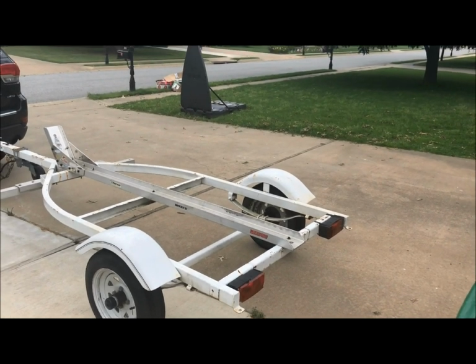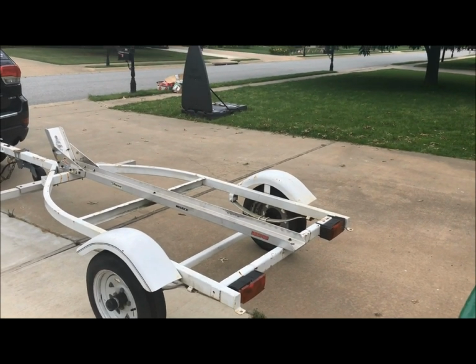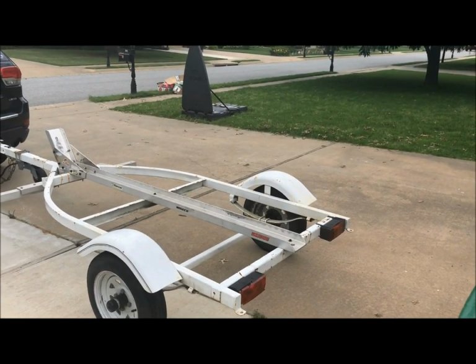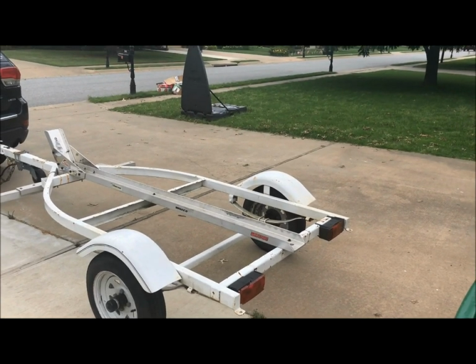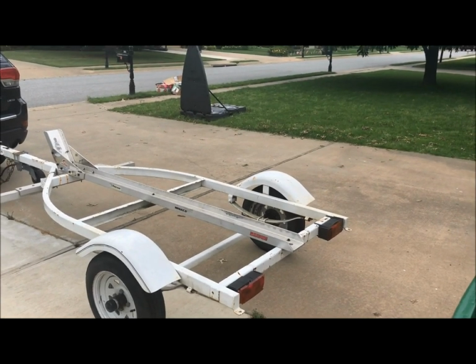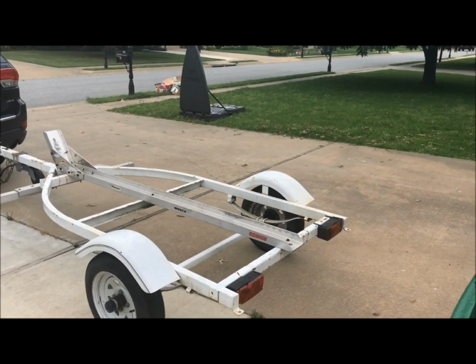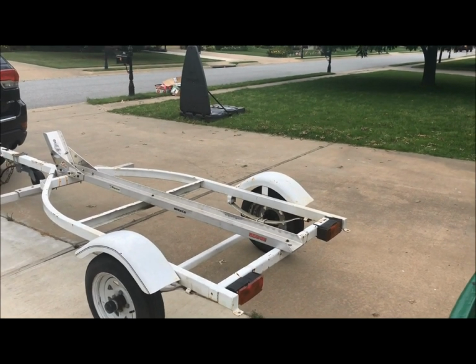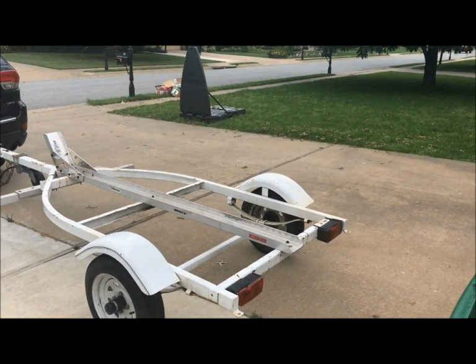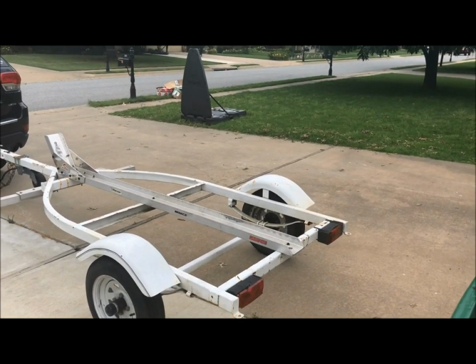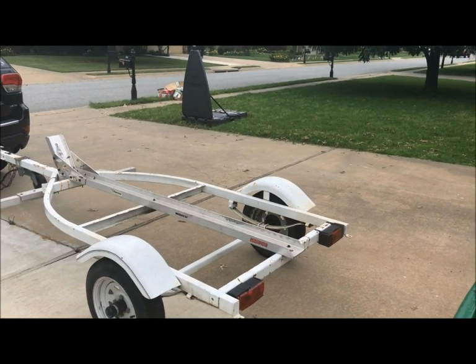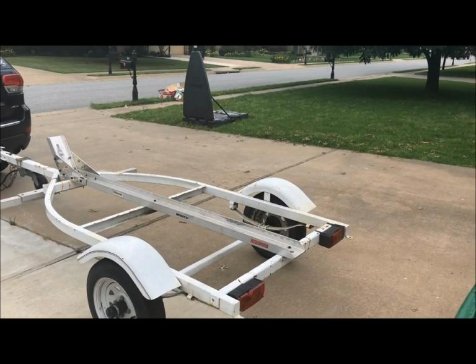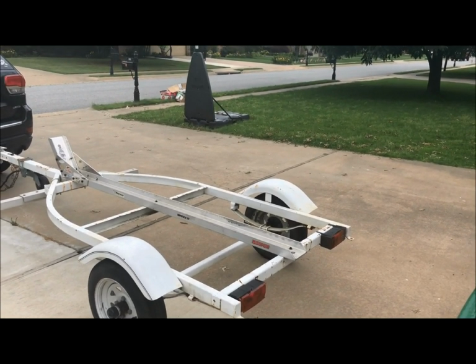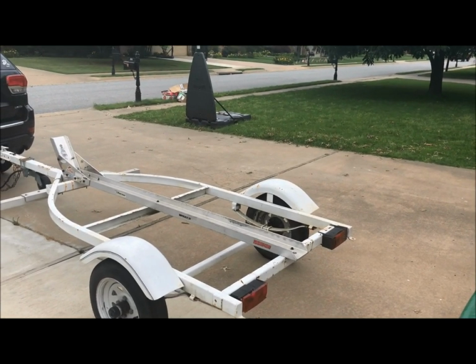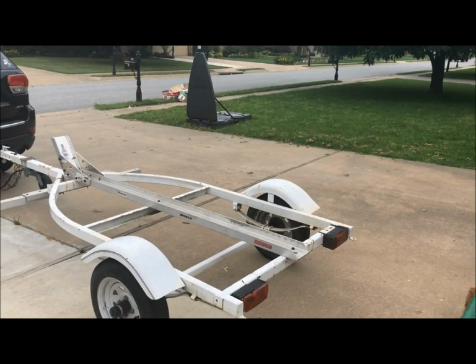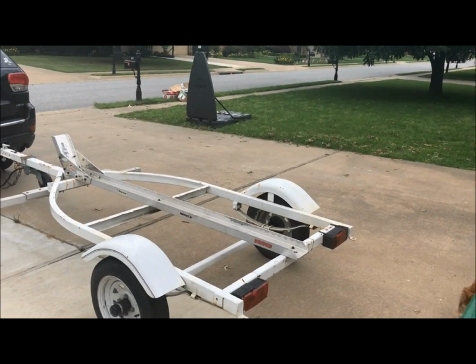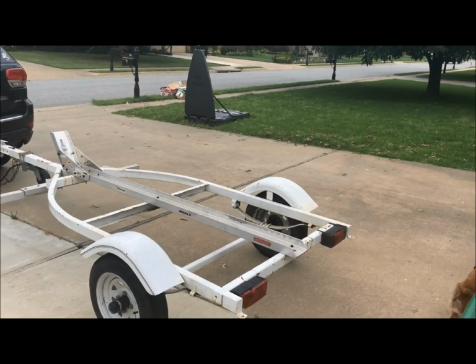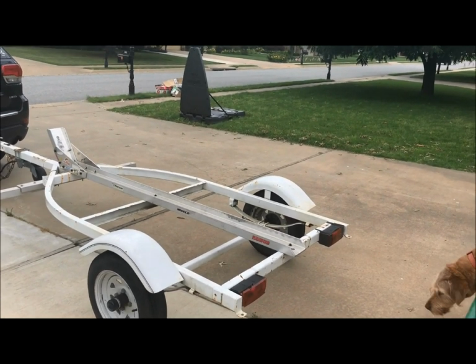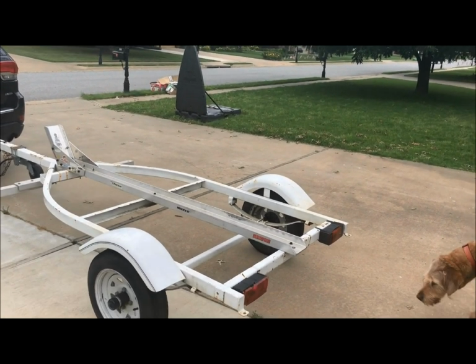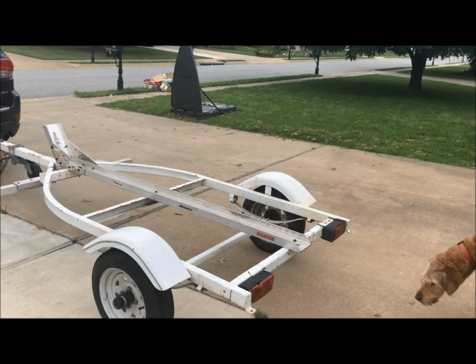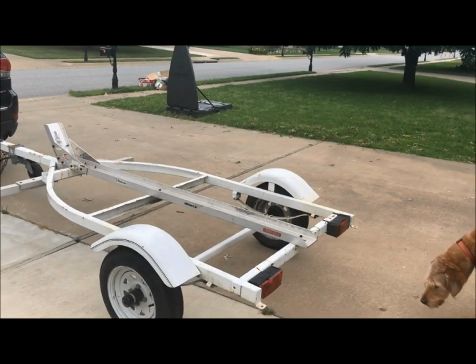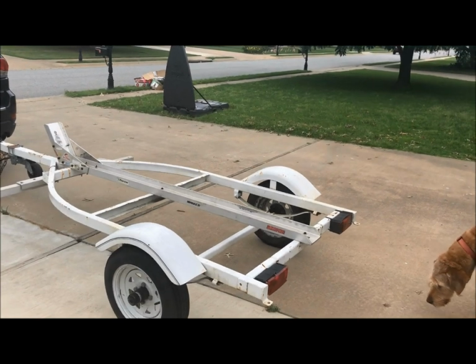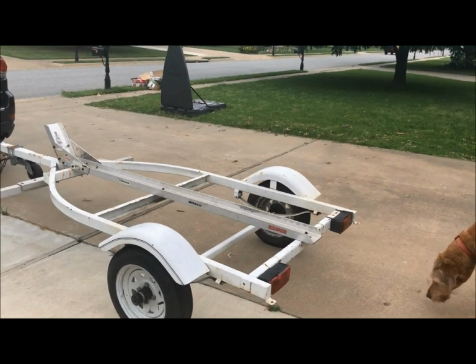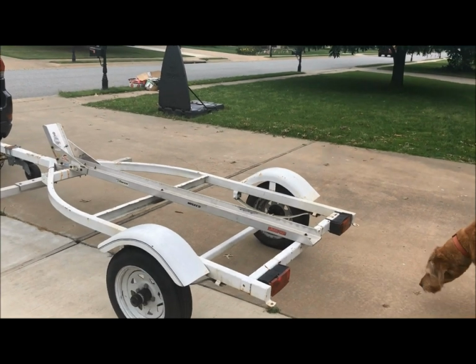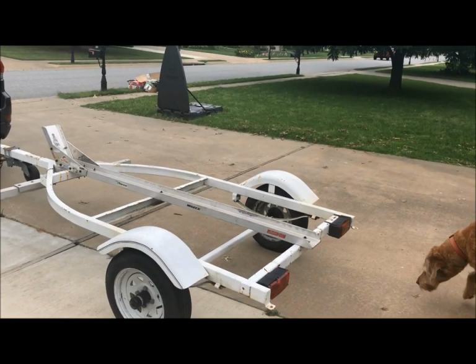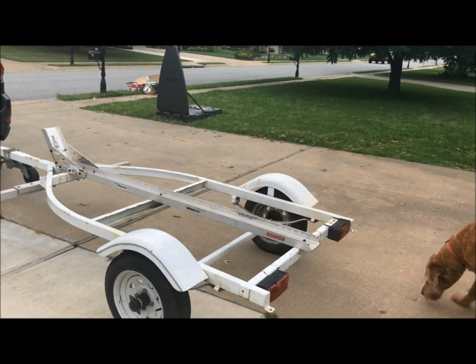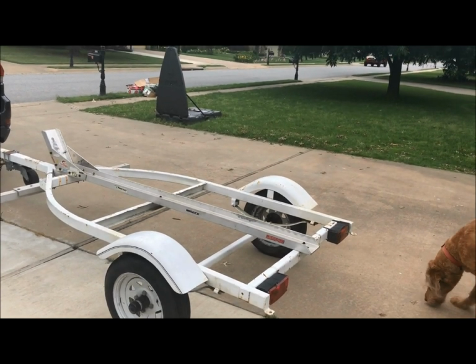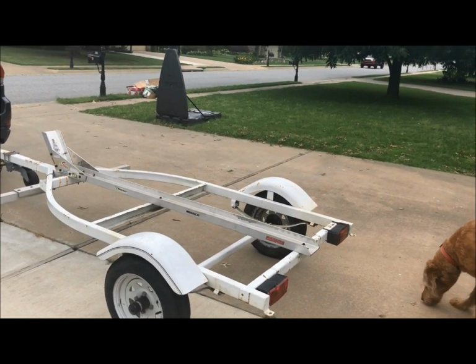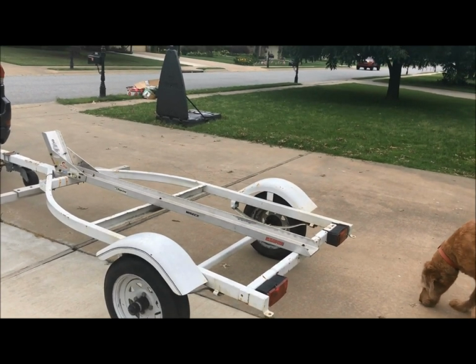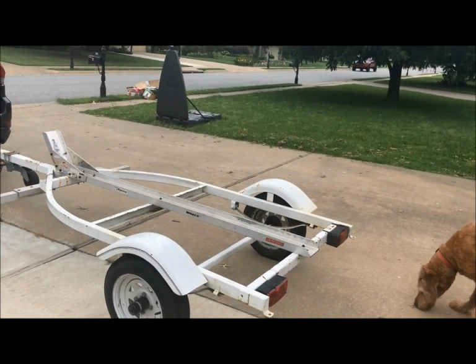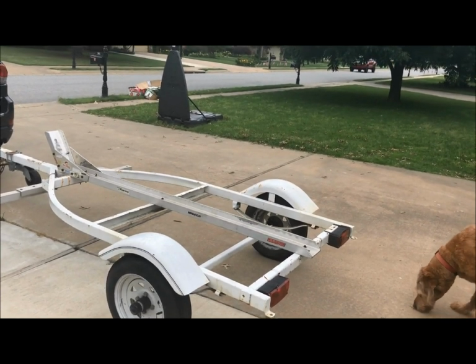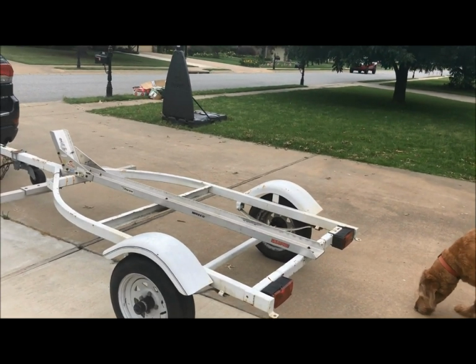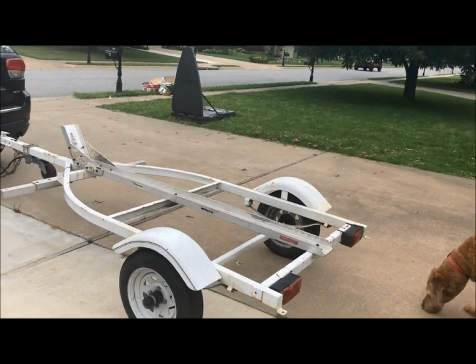We're gonna be working on this — me and Carson — see what we can come up with. Stay tuned.